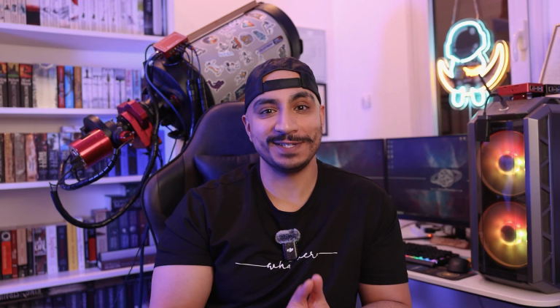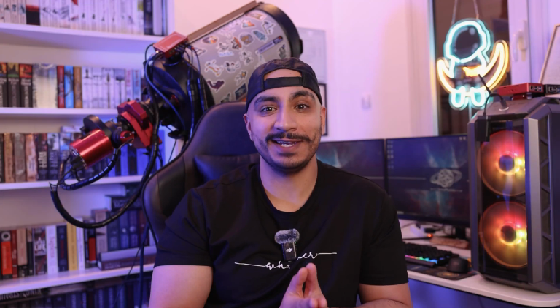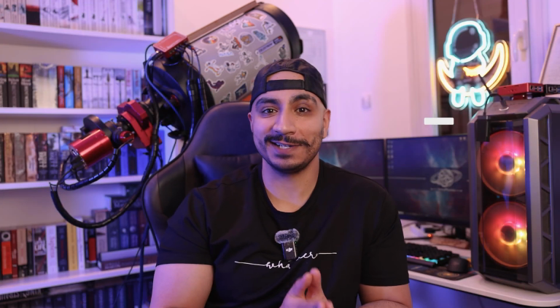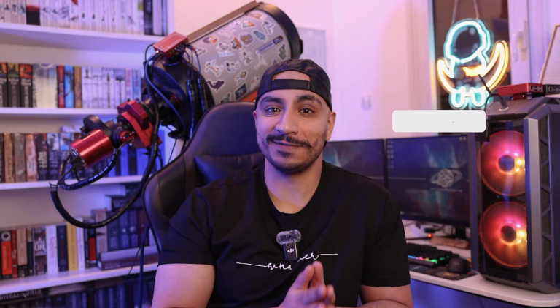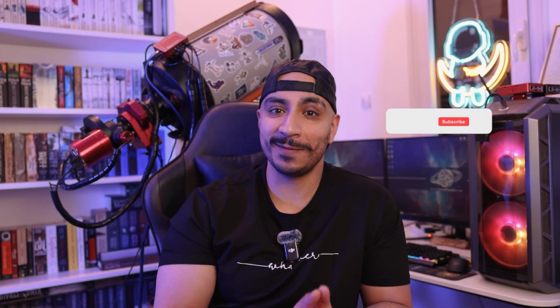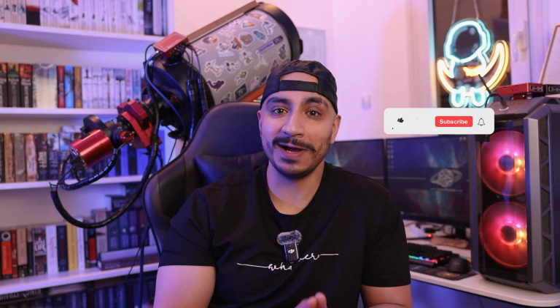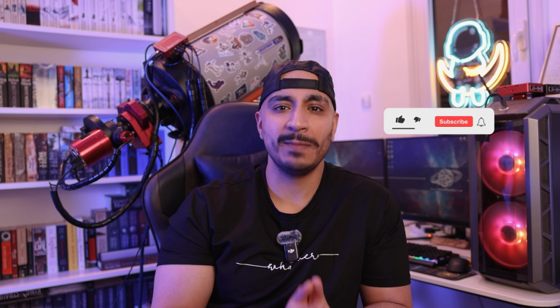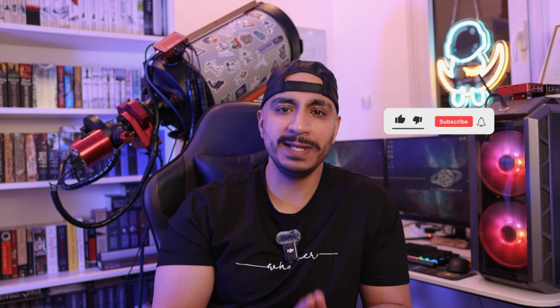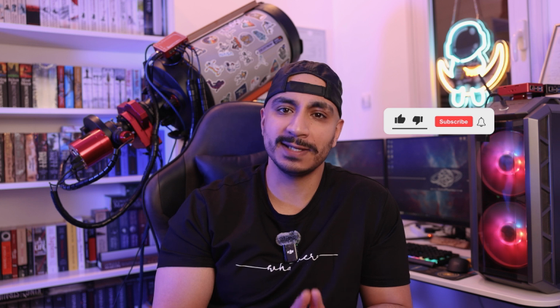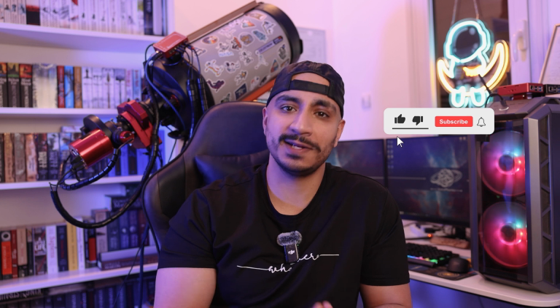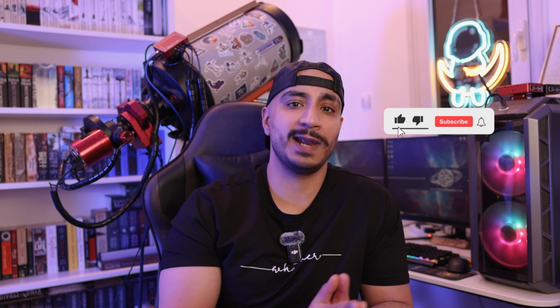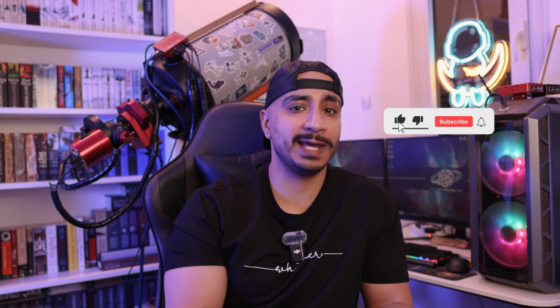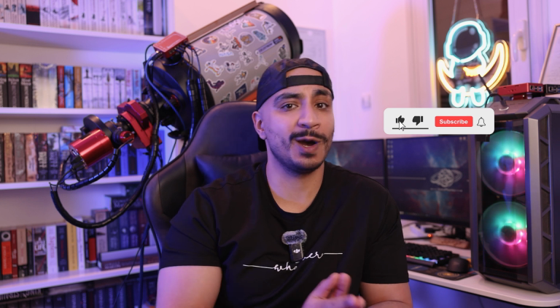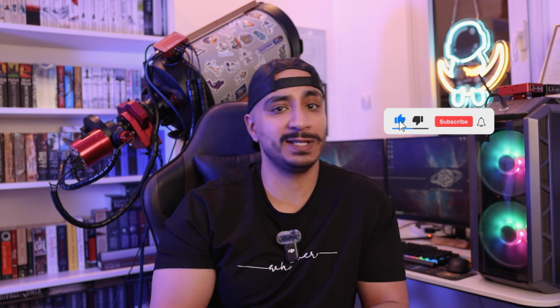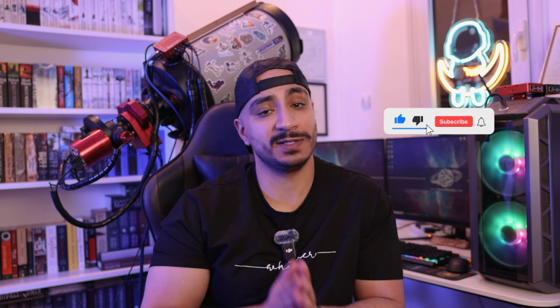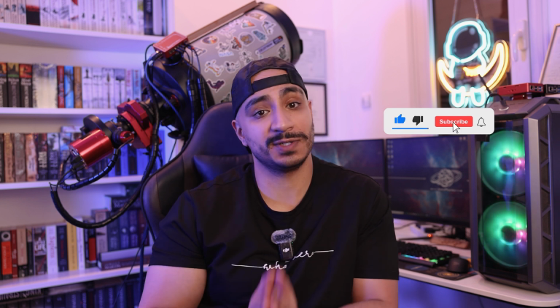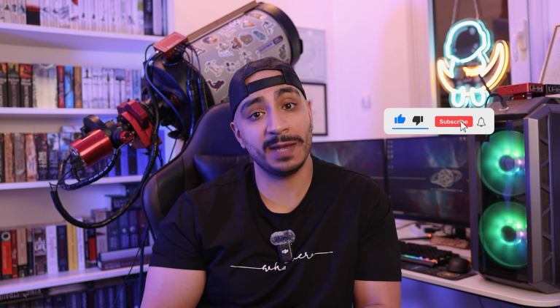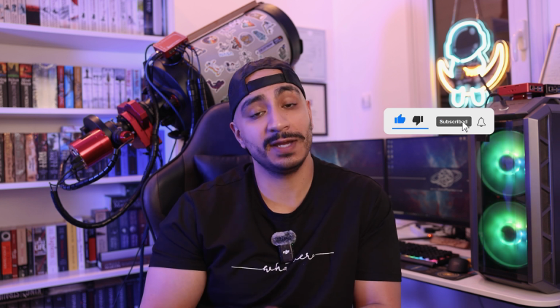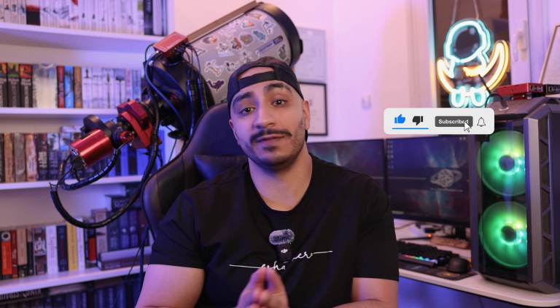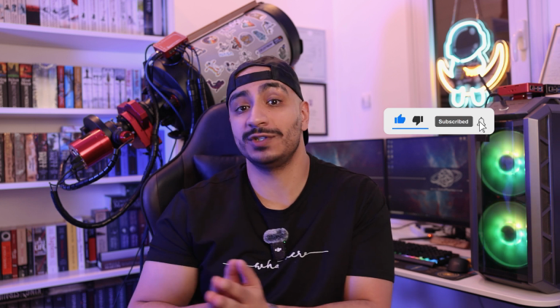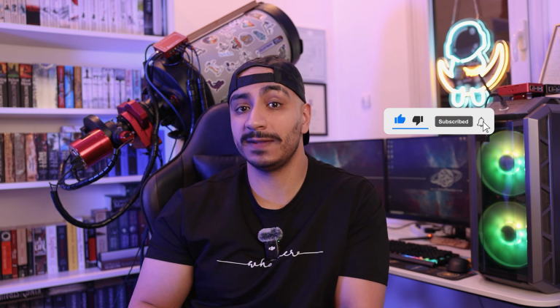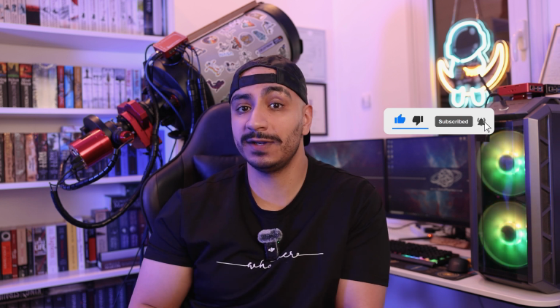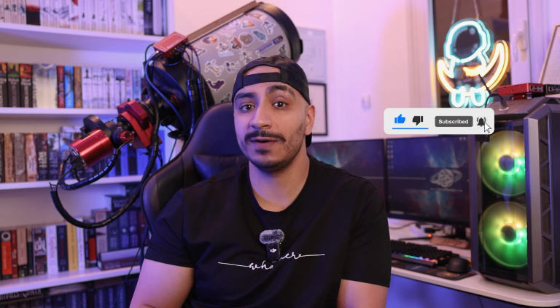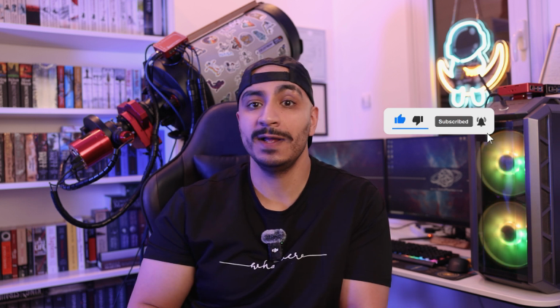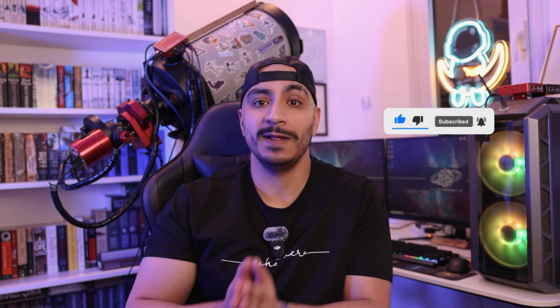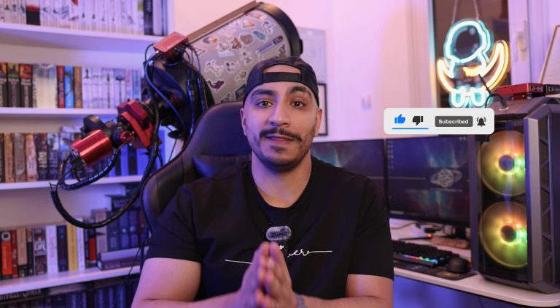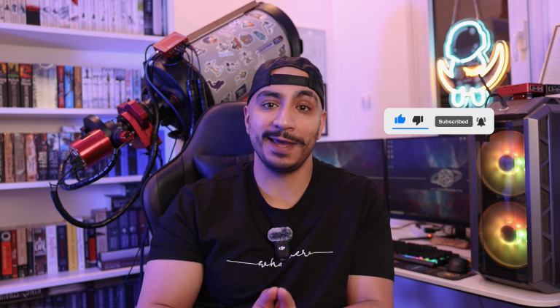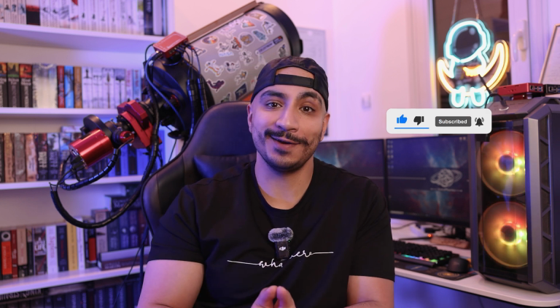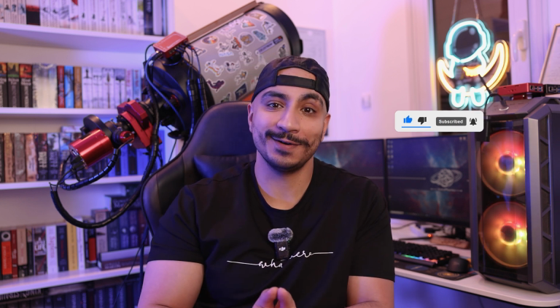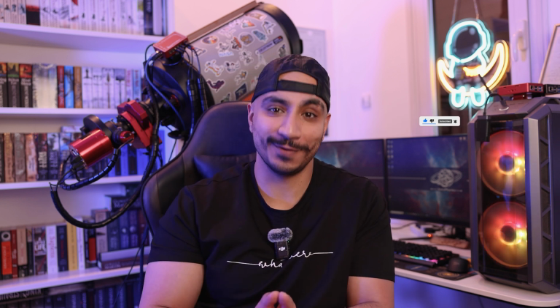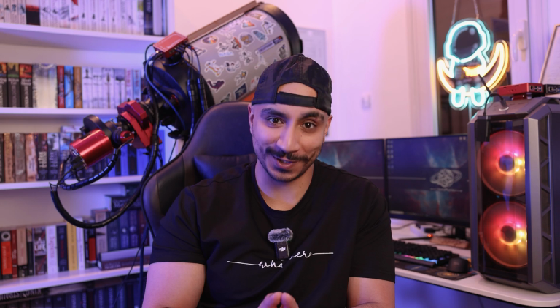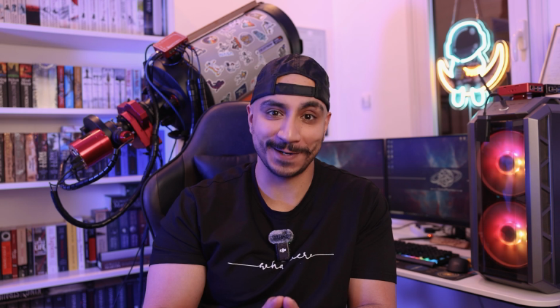This has been Astro Pharma. Please consider liking, commenting, and subscribing if you've enjoyed this video — thank you for watching.